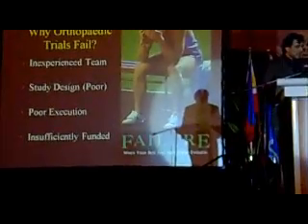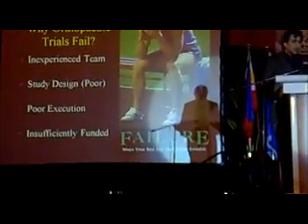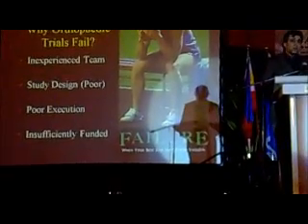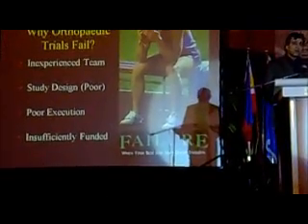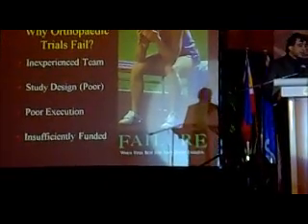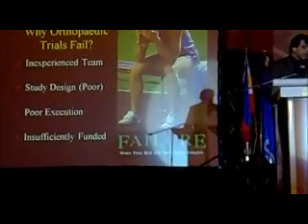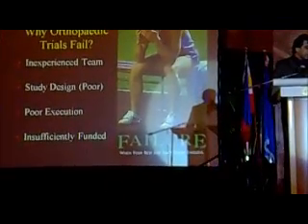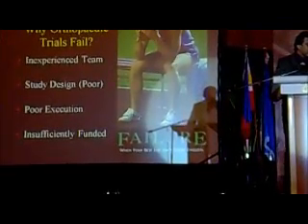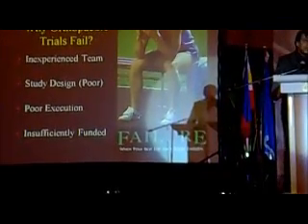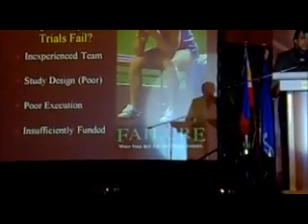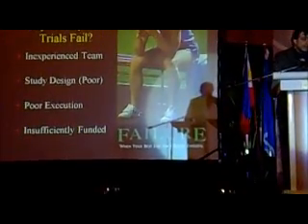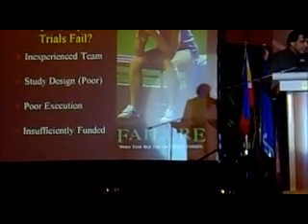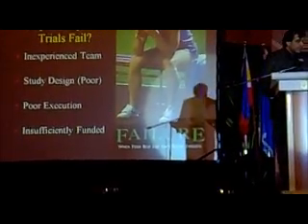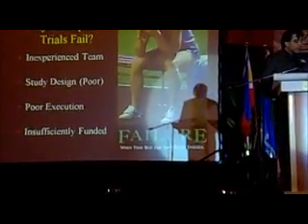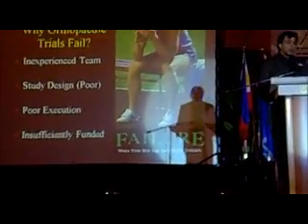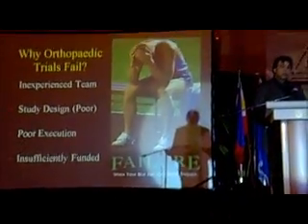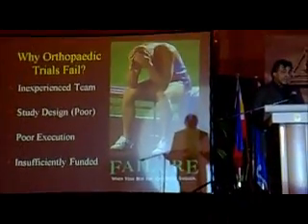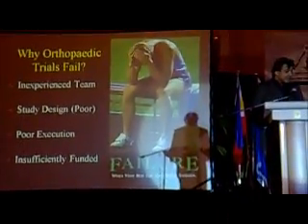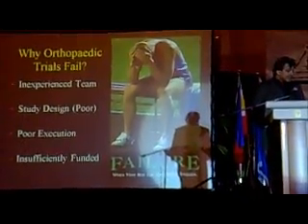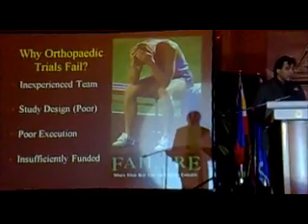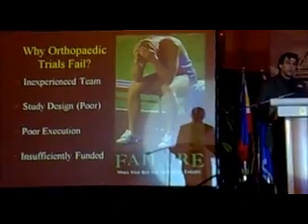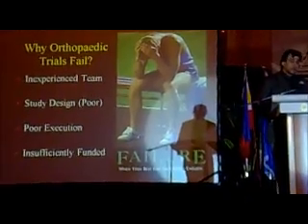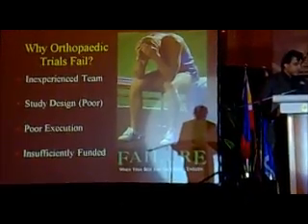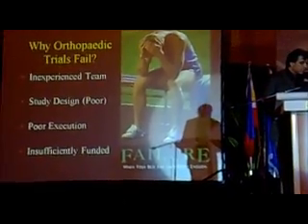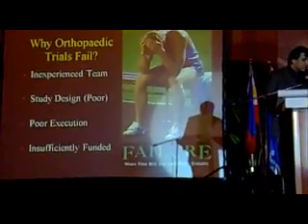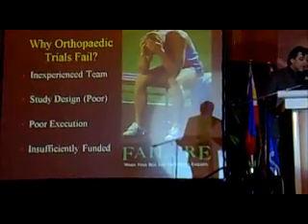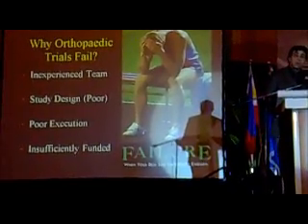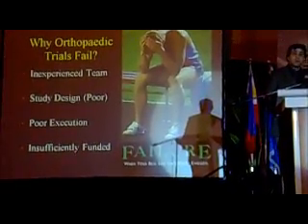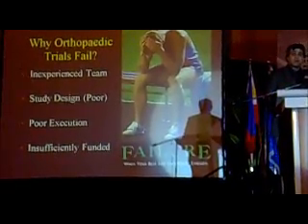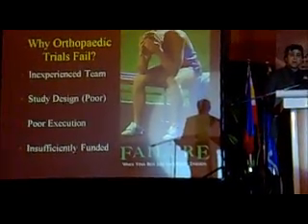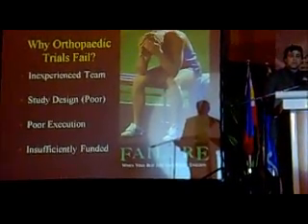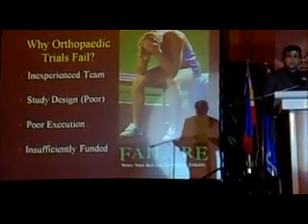Why do our trials fail? Well, we have inexperienced teams, we don't have good study design, we have poor execution, and we don't have the money to do them right.